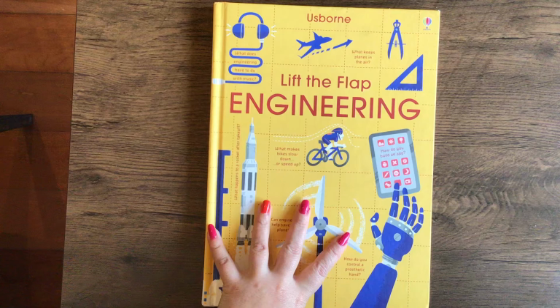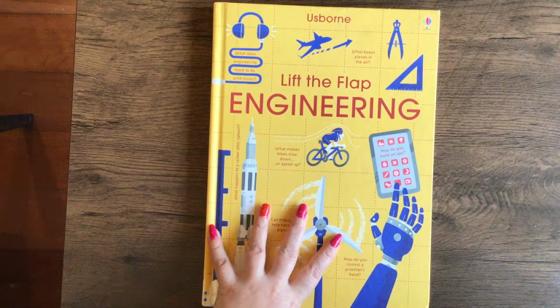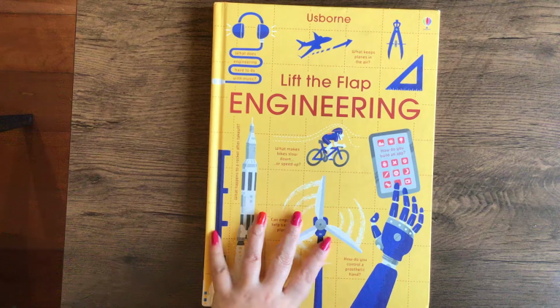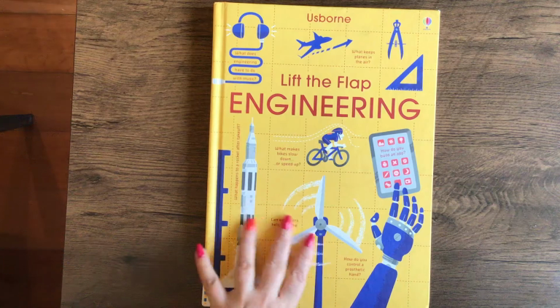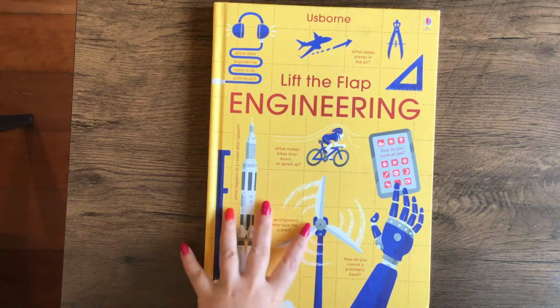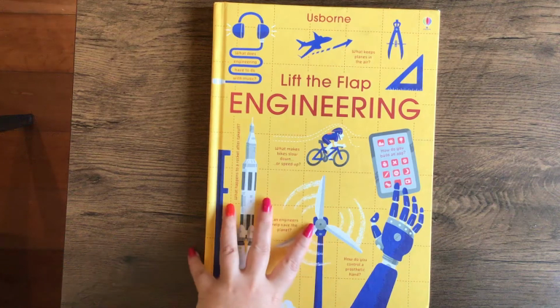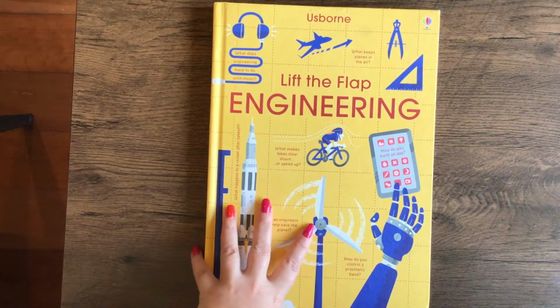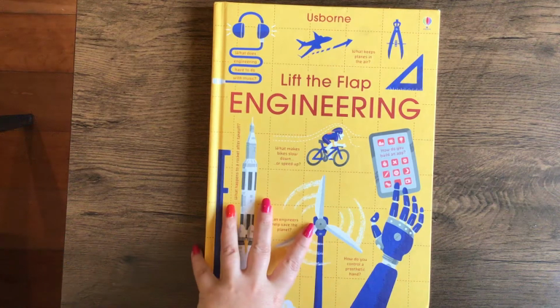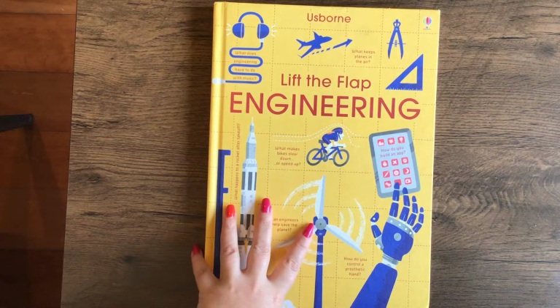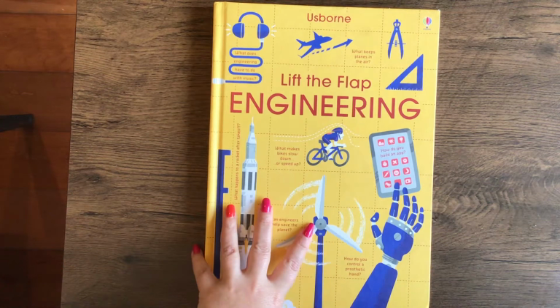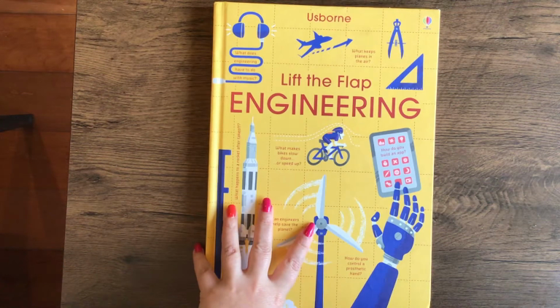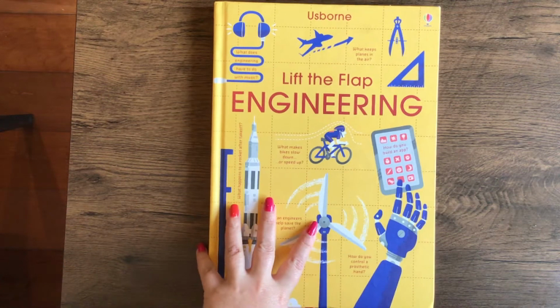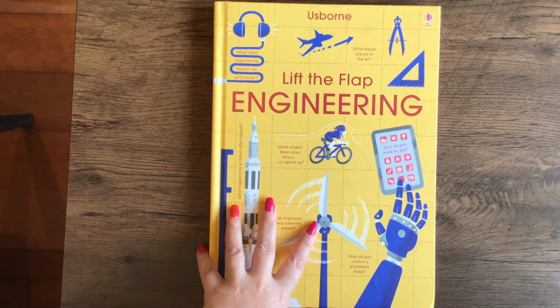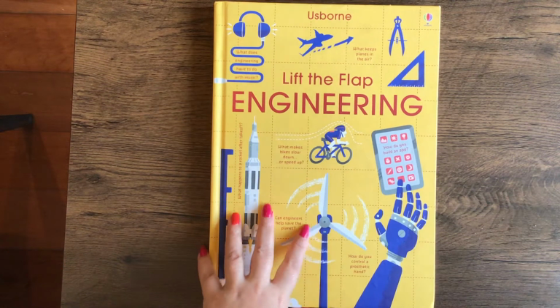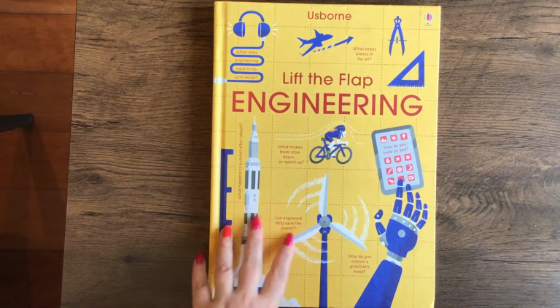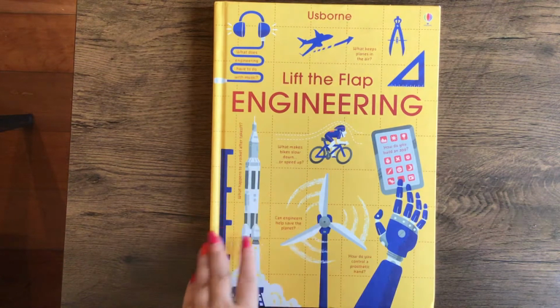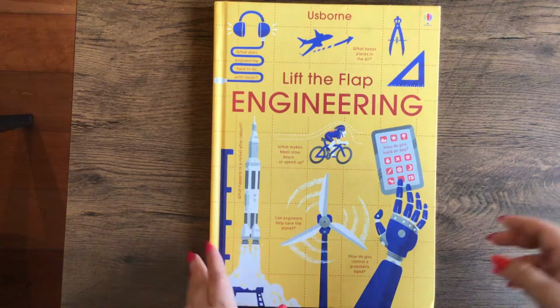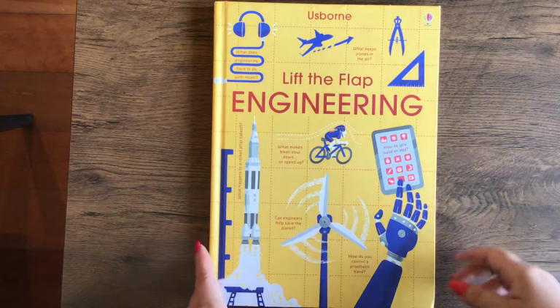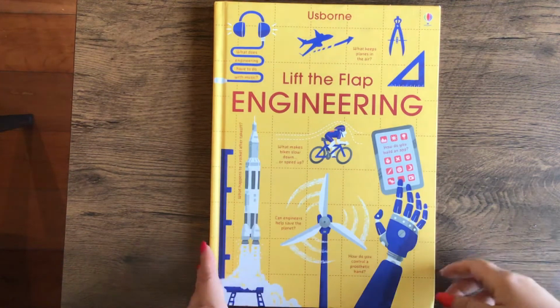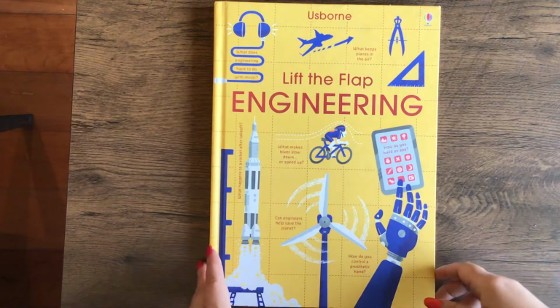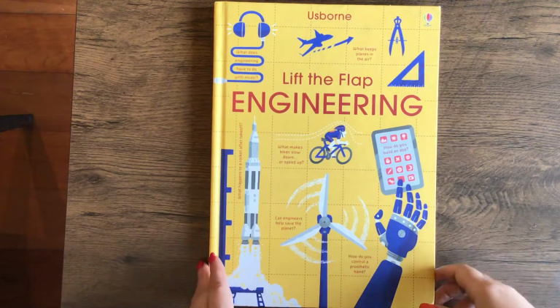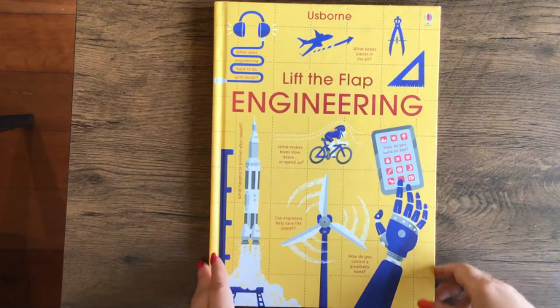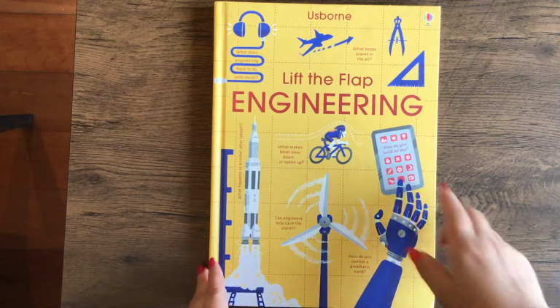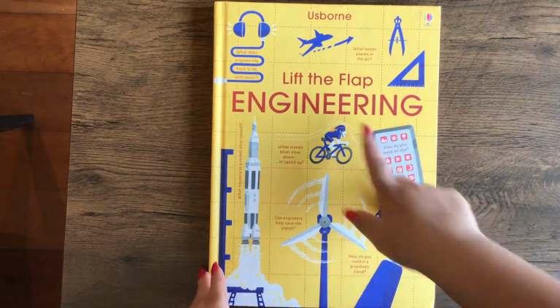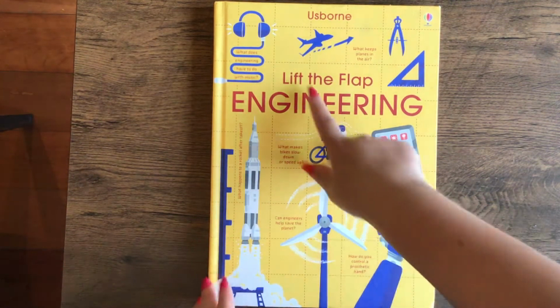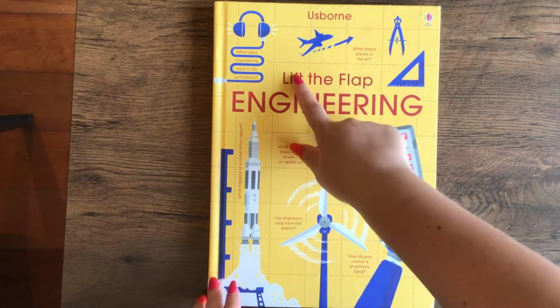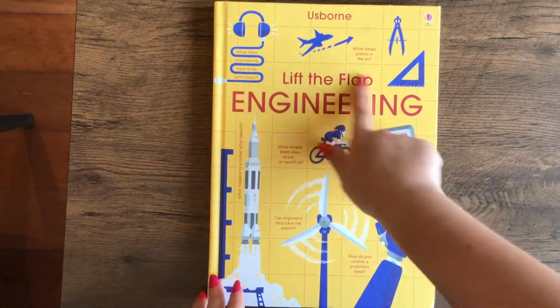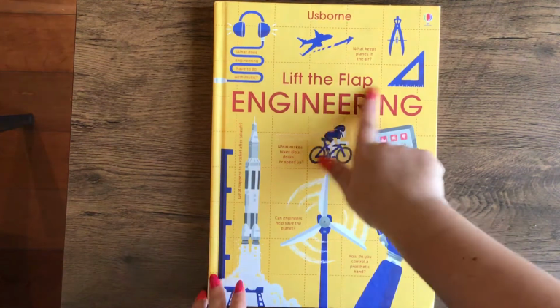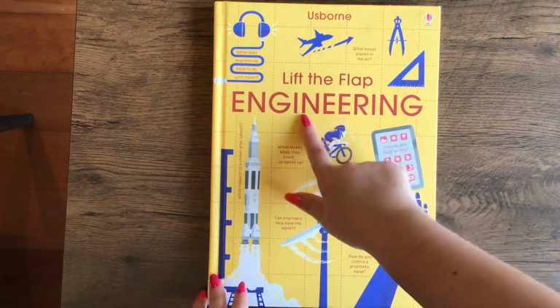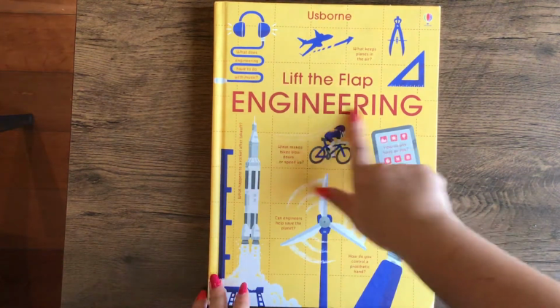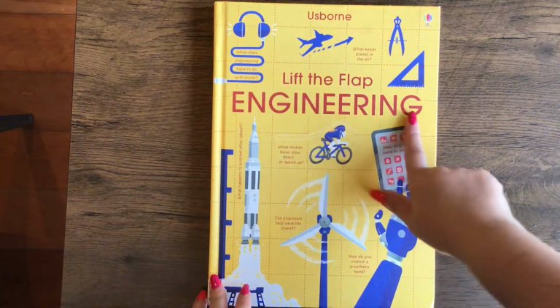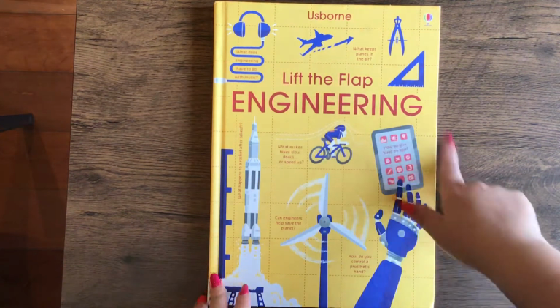Hi, welcome to Books with Laura. Today we are talking about the Usborne Lift the Flap Engineering.